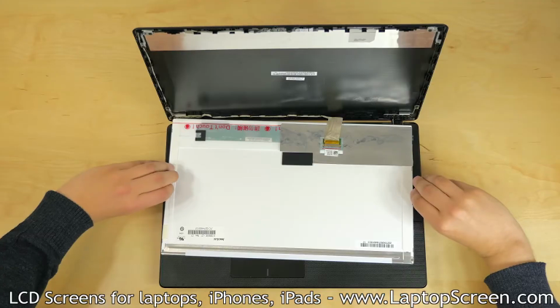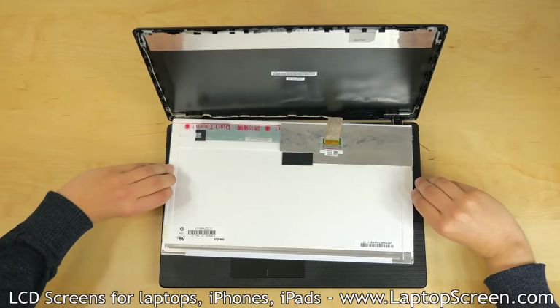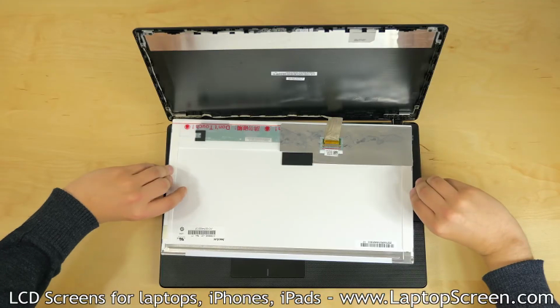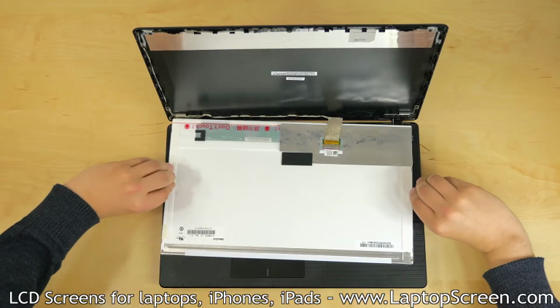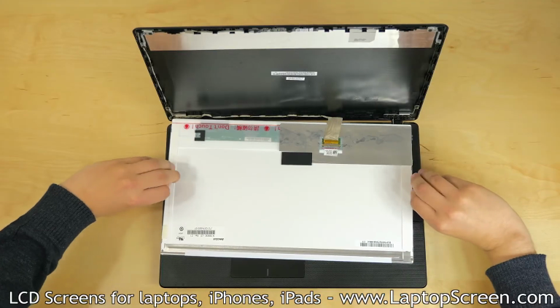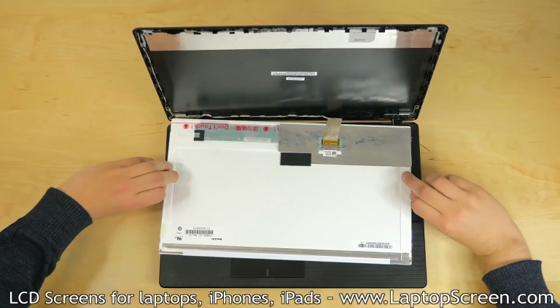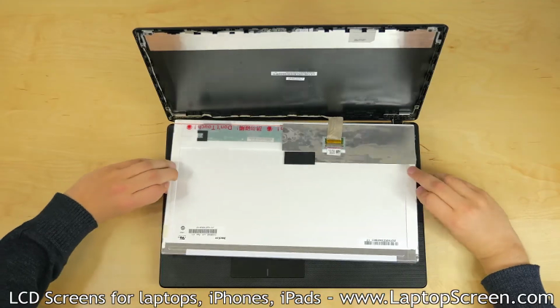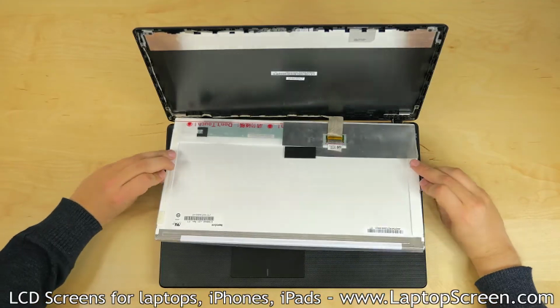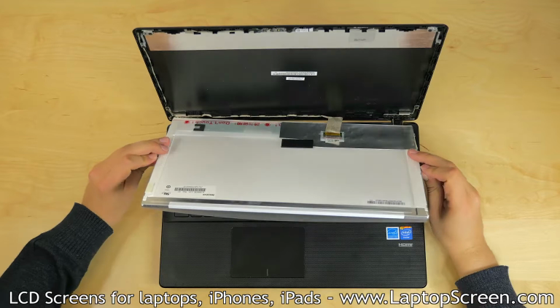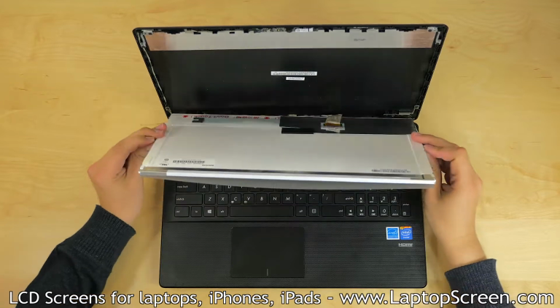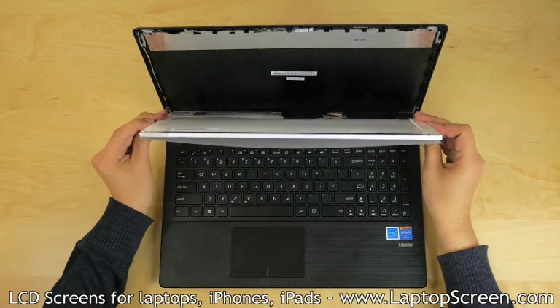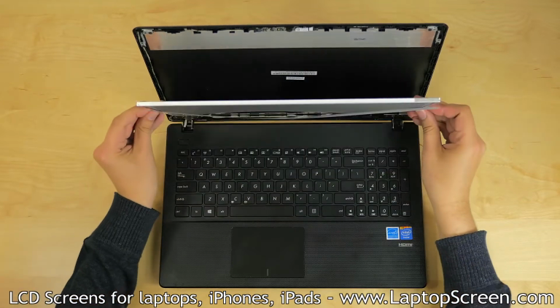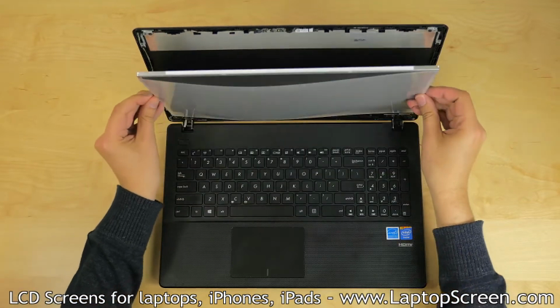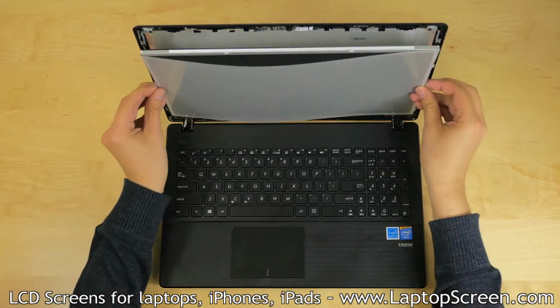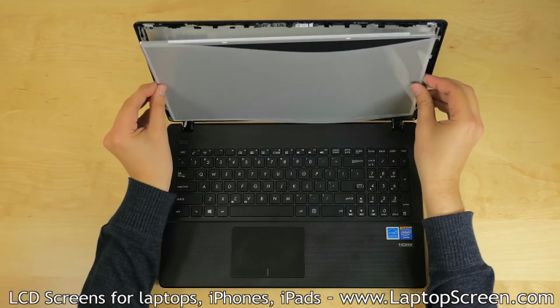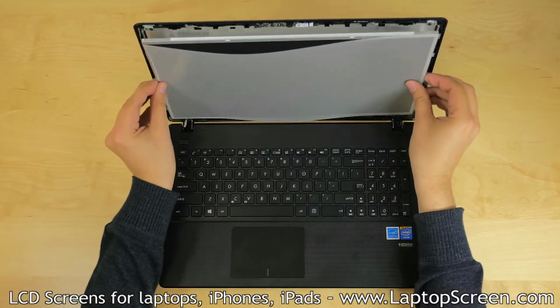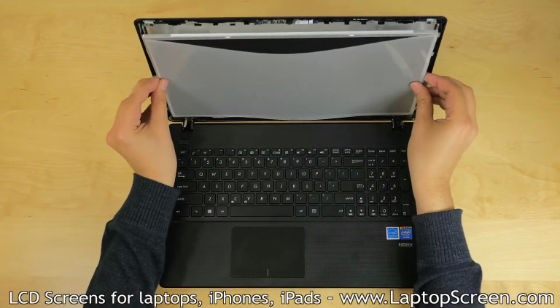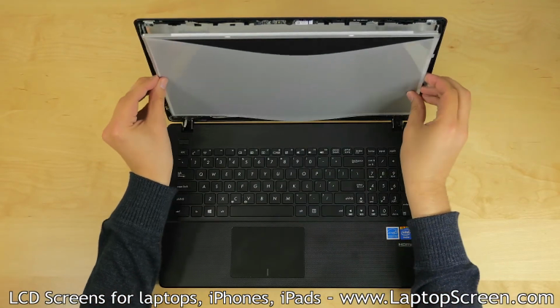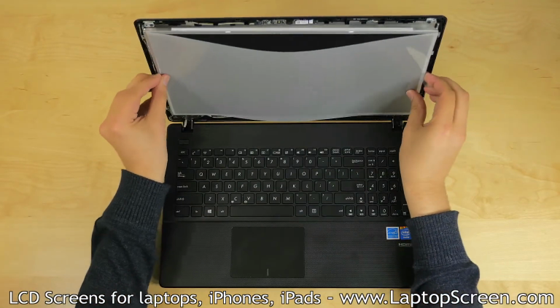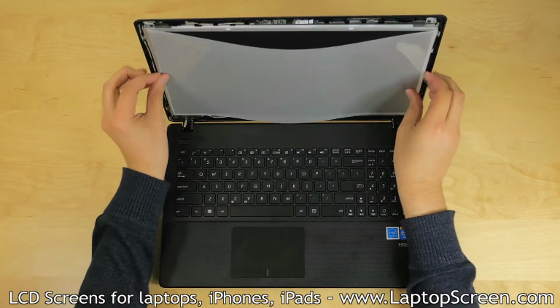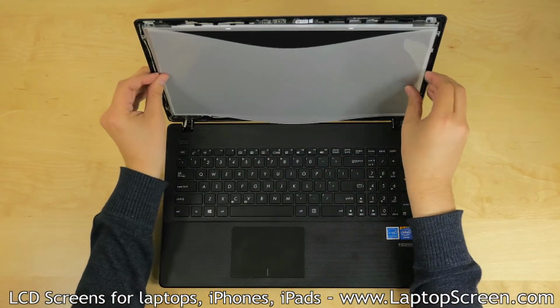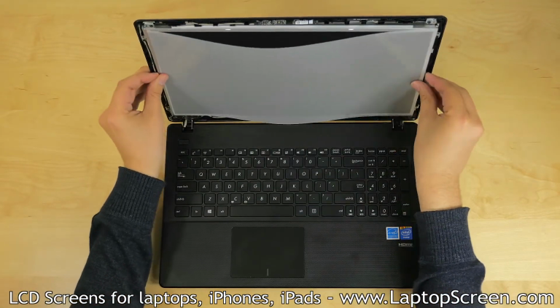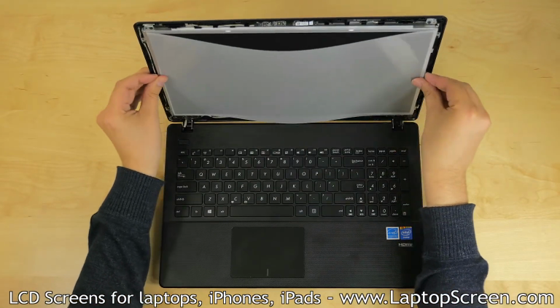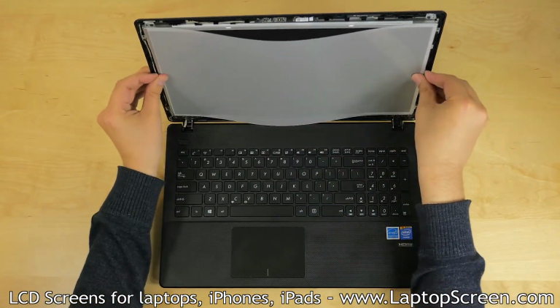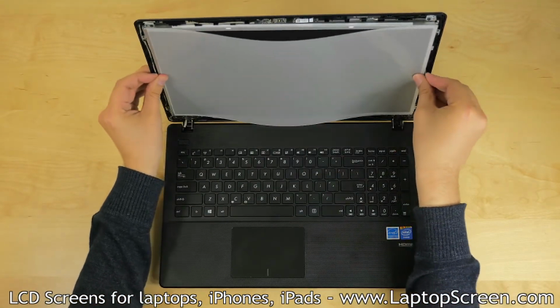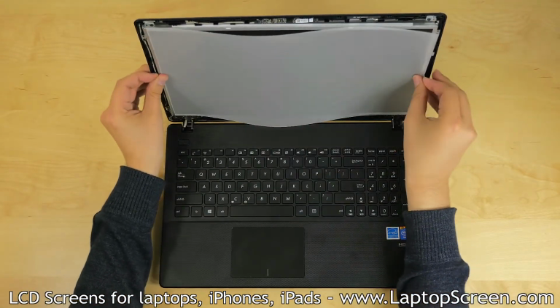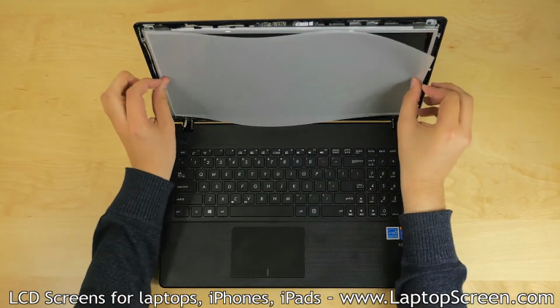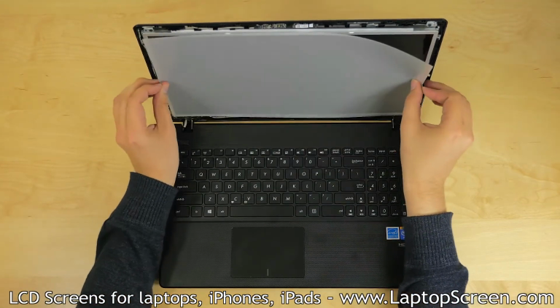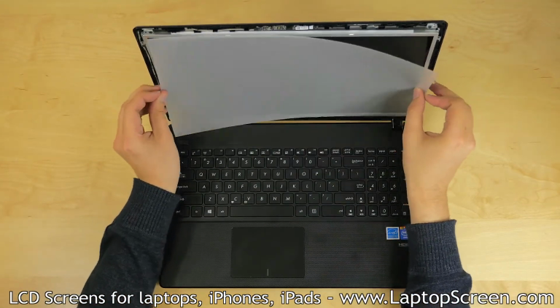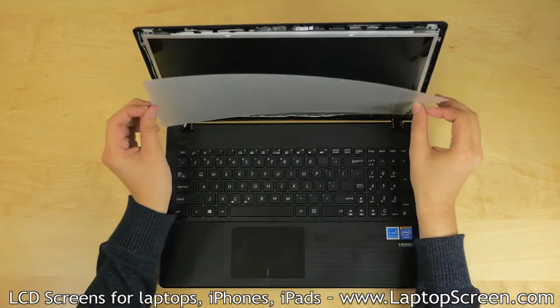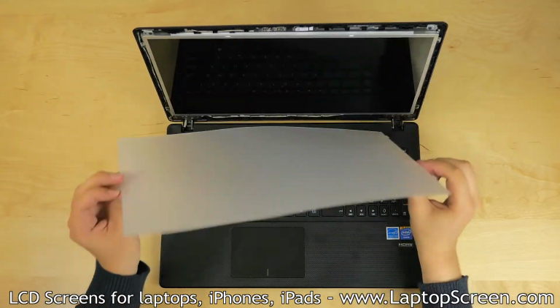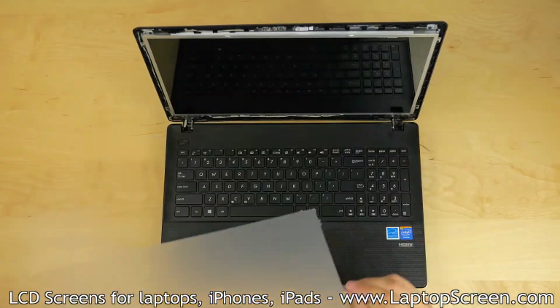Bend out the protective film tabs, lift the LCD up, and set it in the back cover. Remove the protective film.